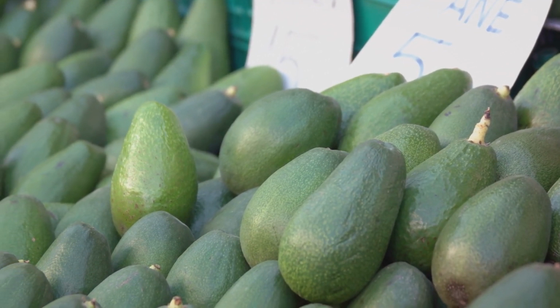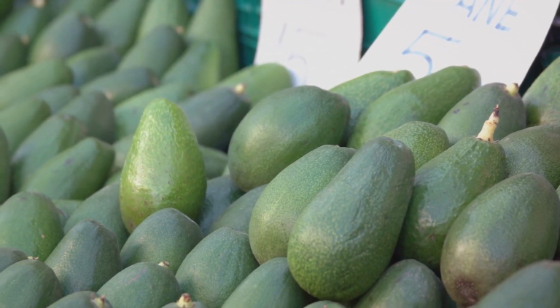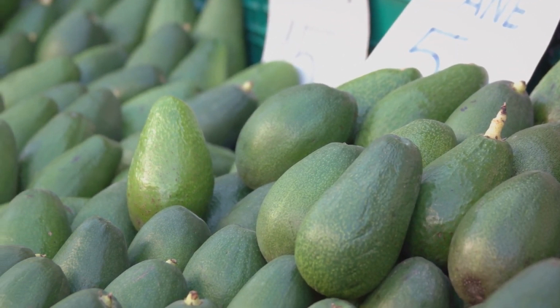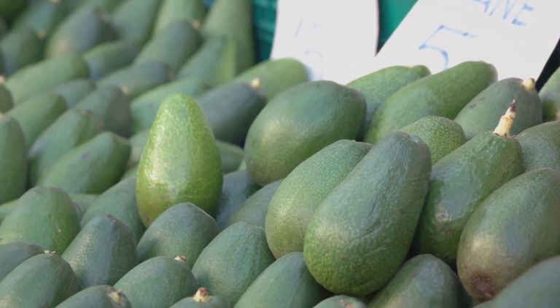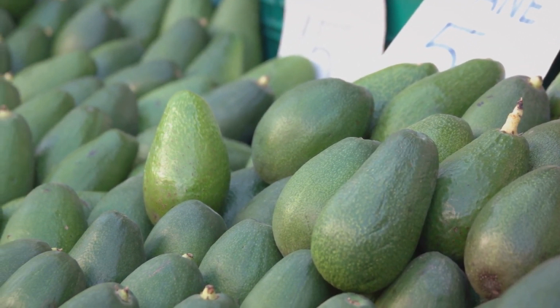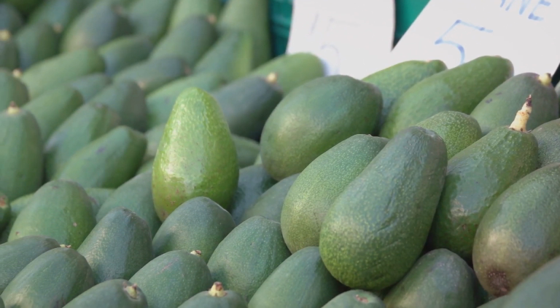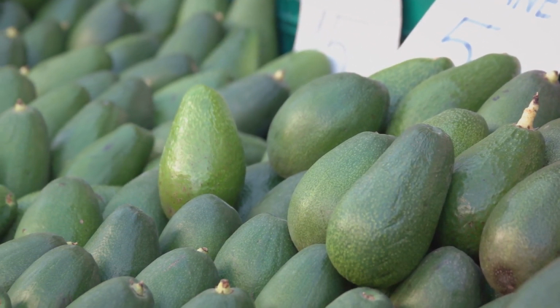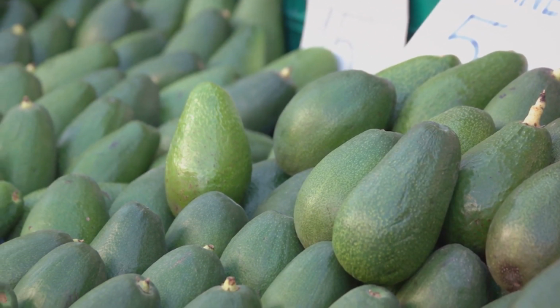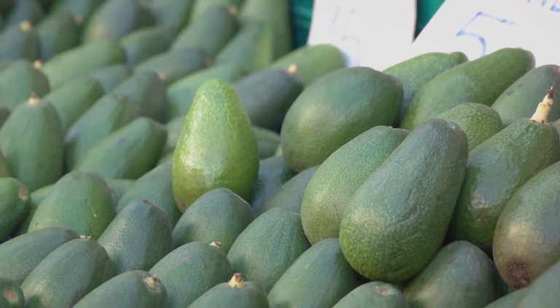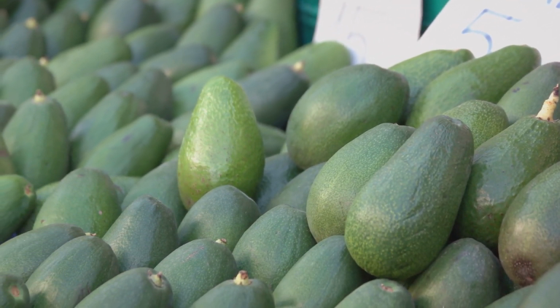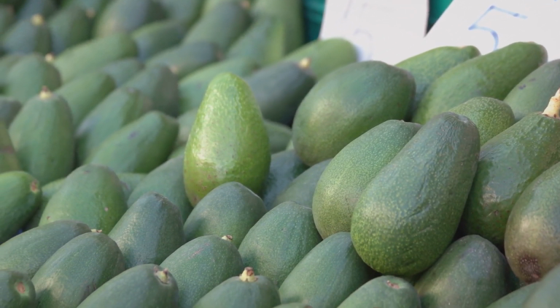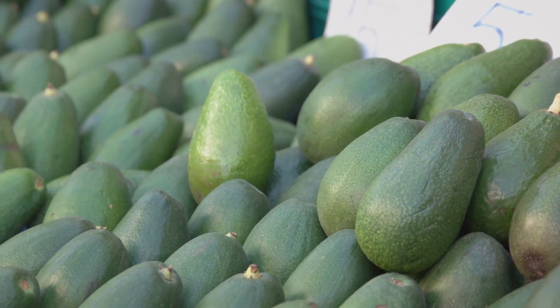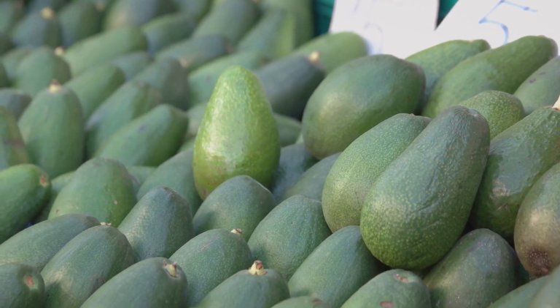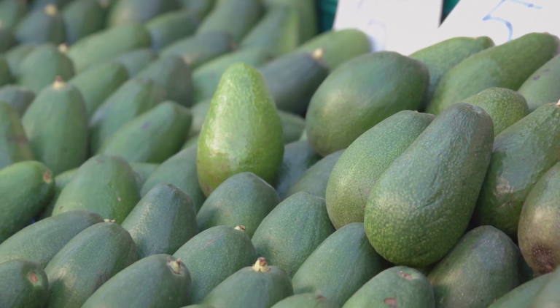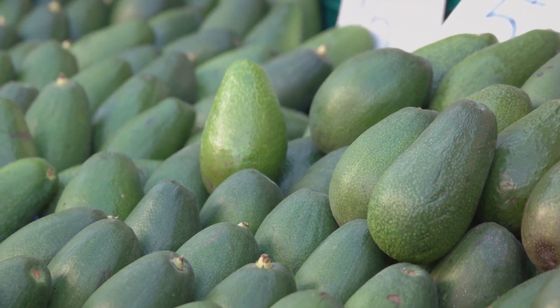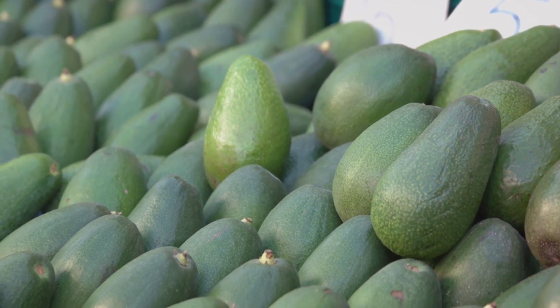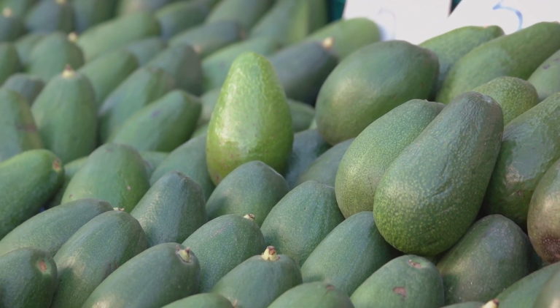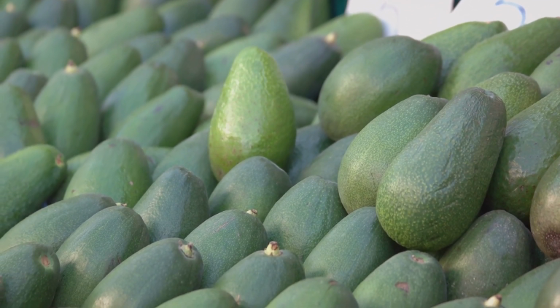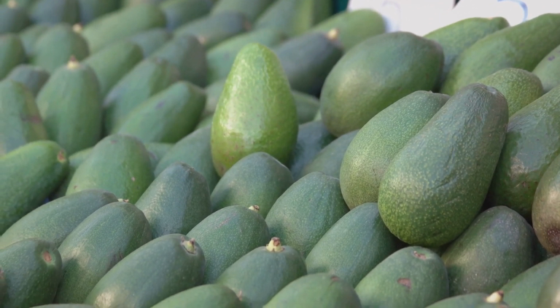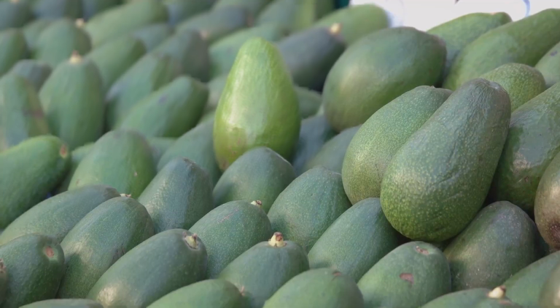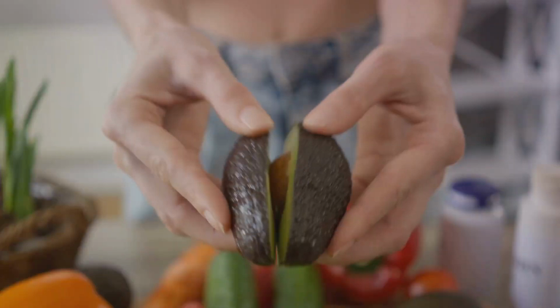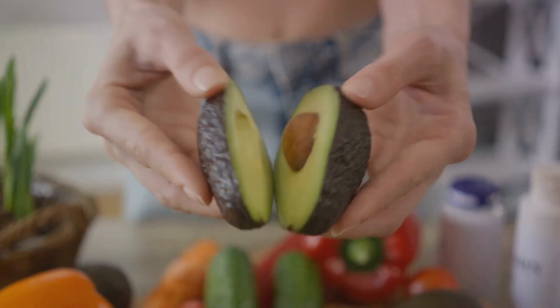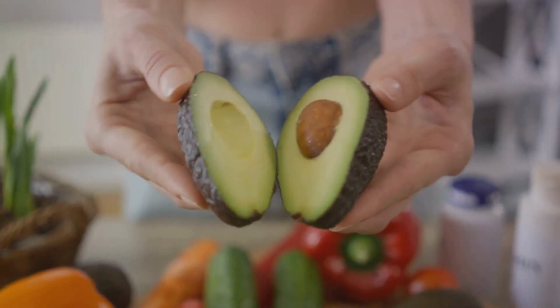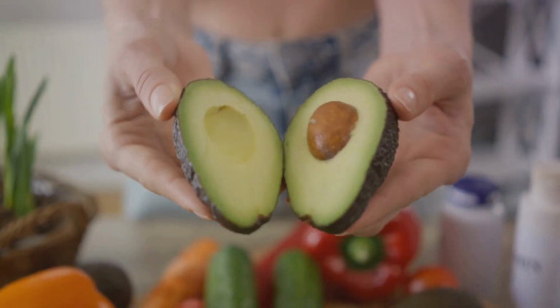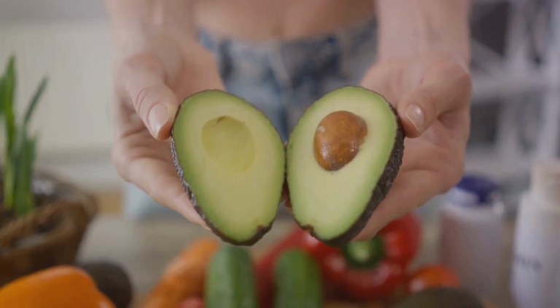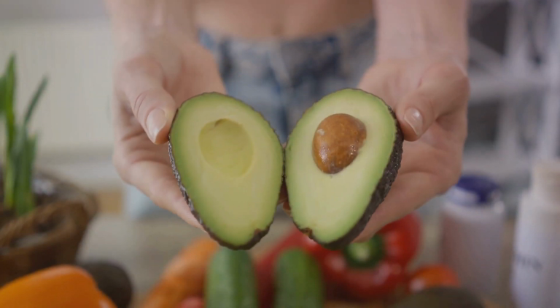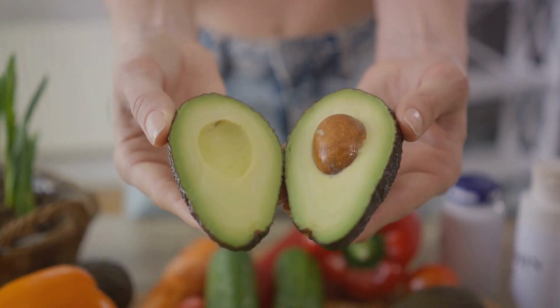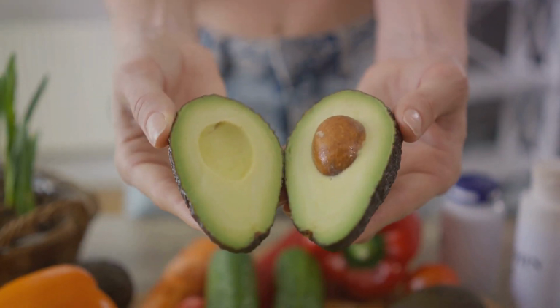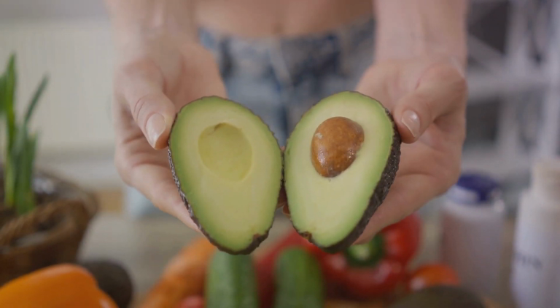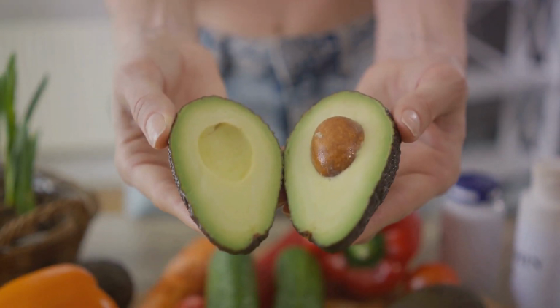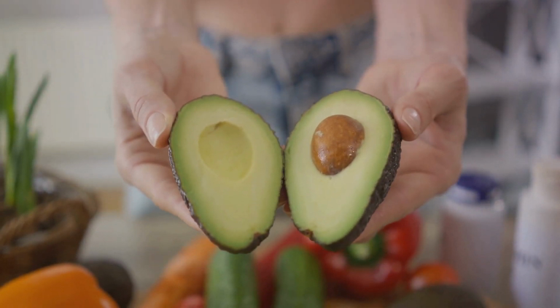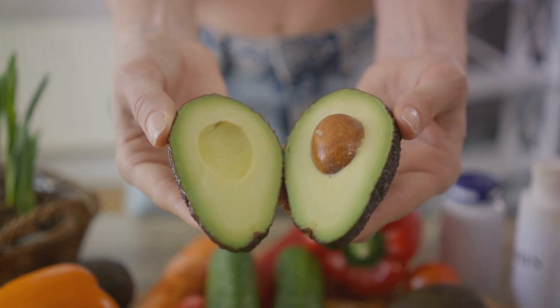Remember, it's not about eliminating fats, but making smarter choices about the types of fats you consume.